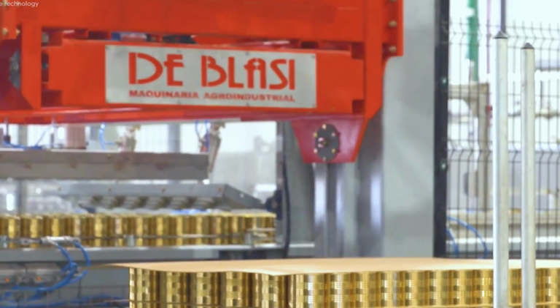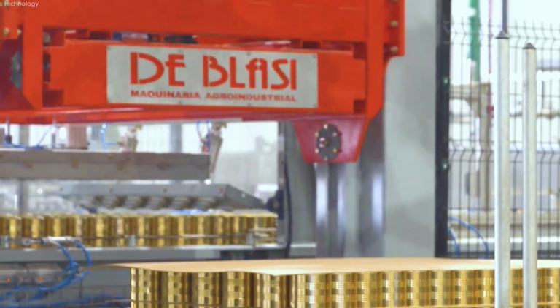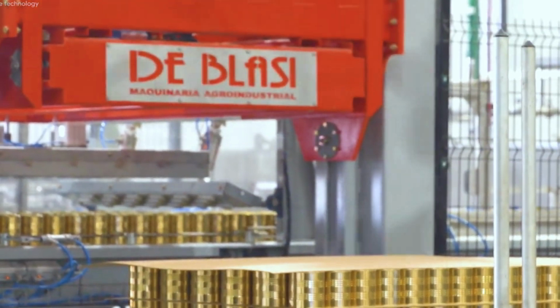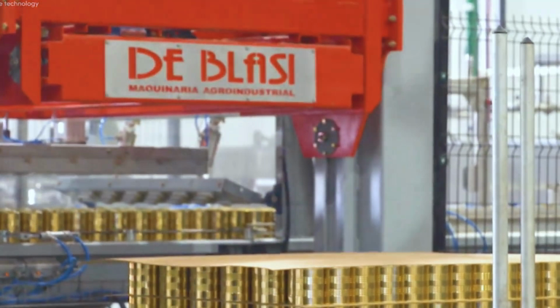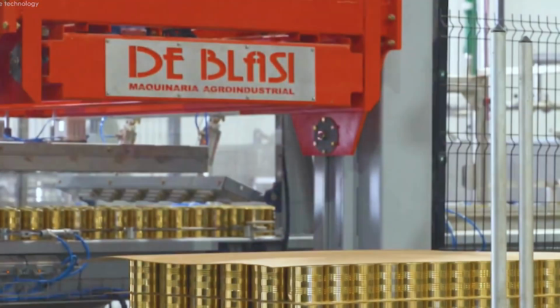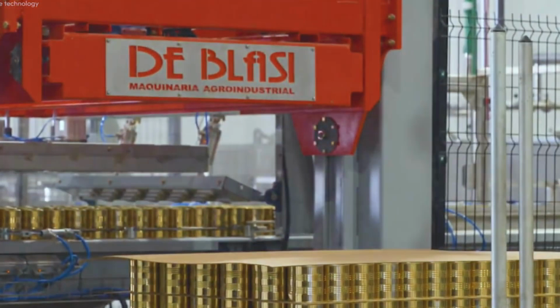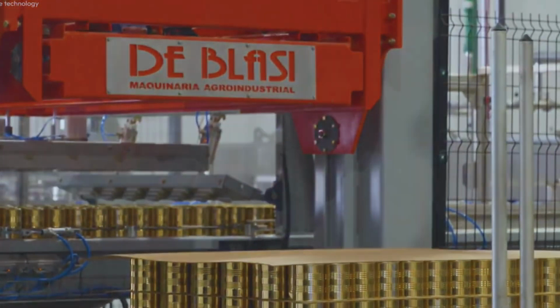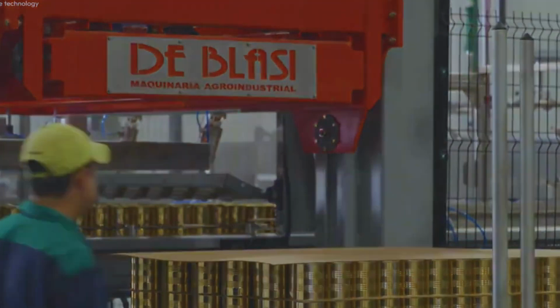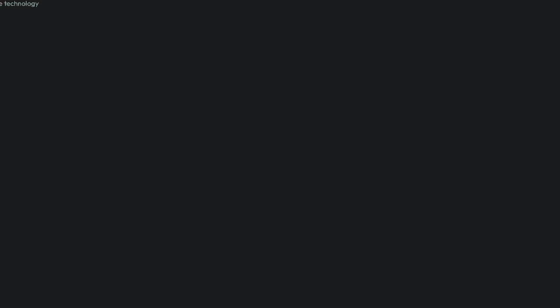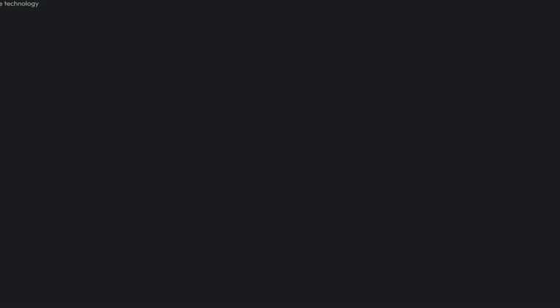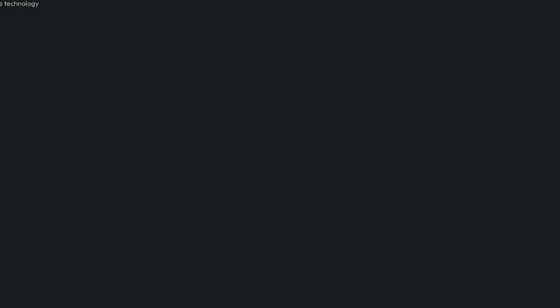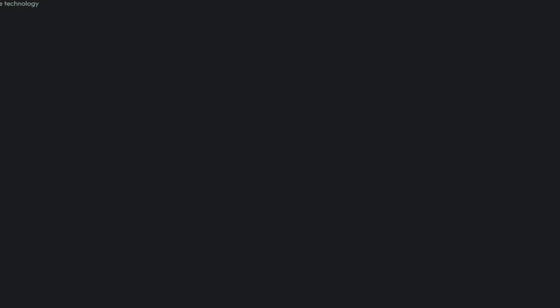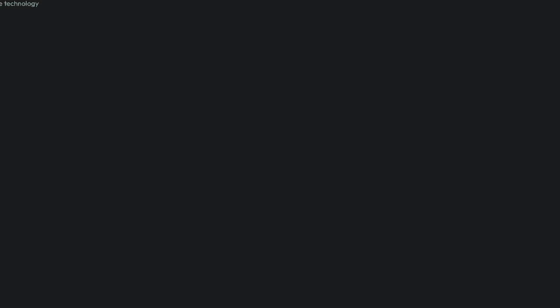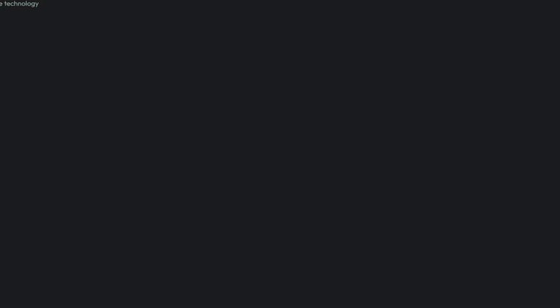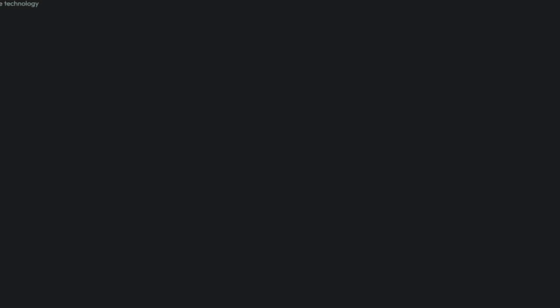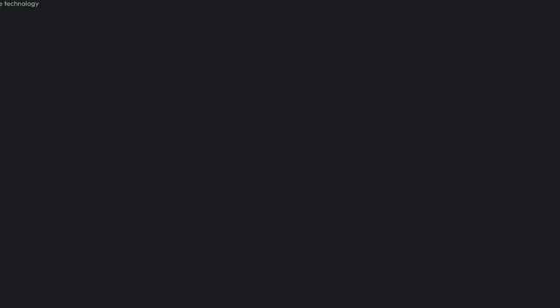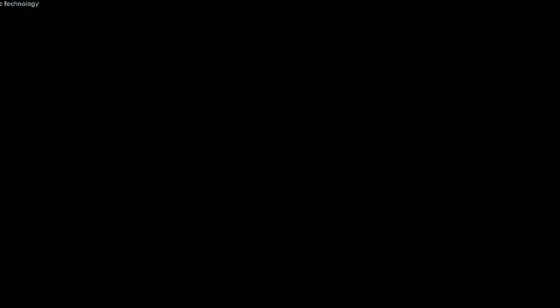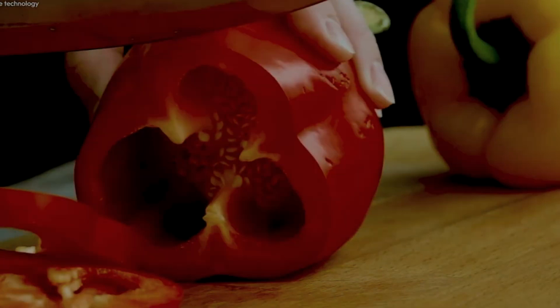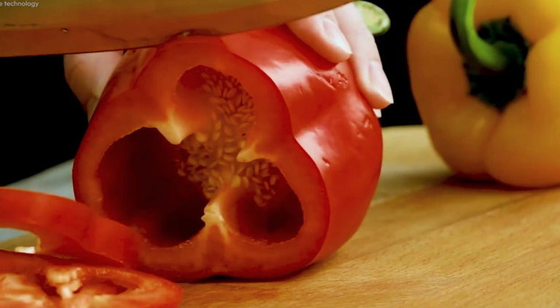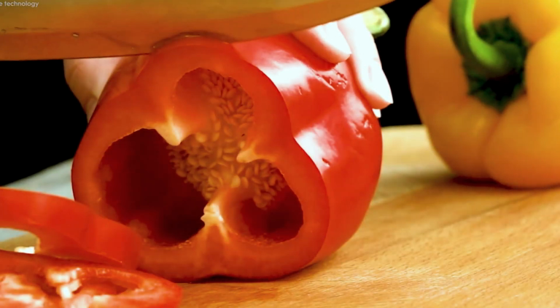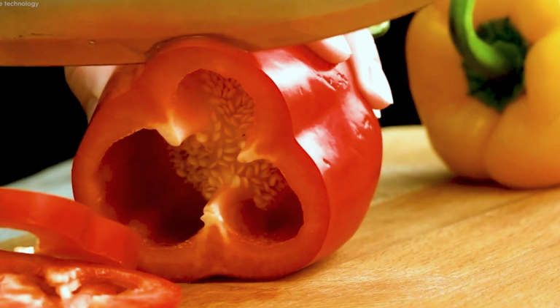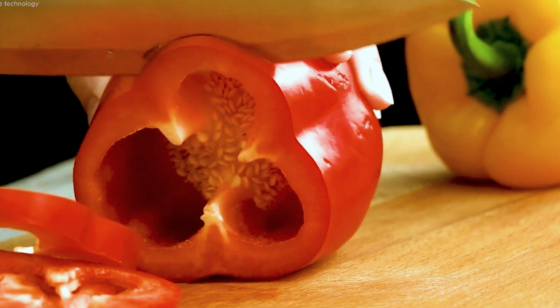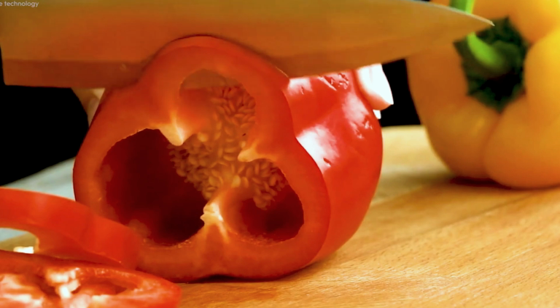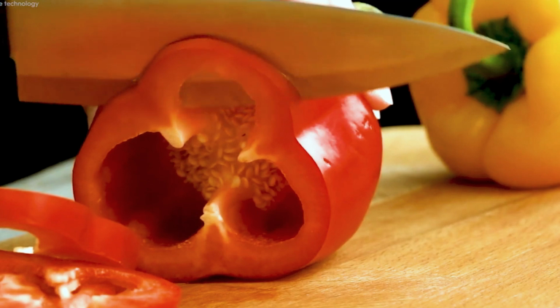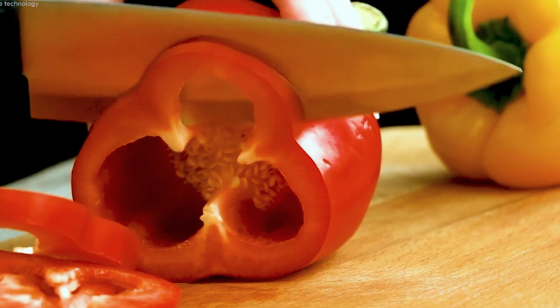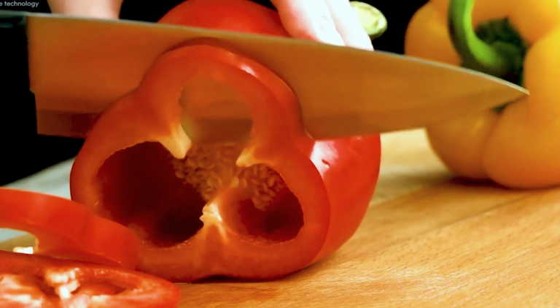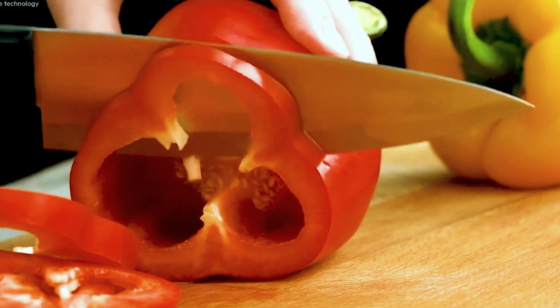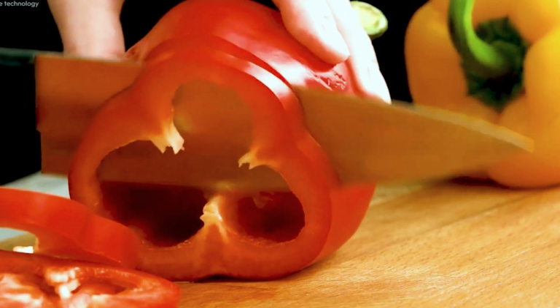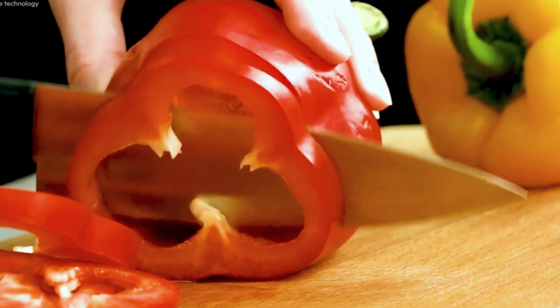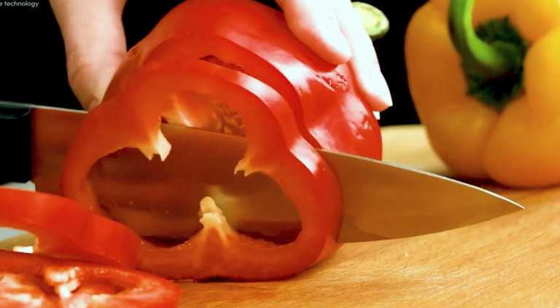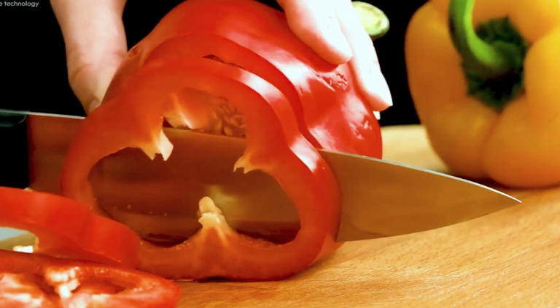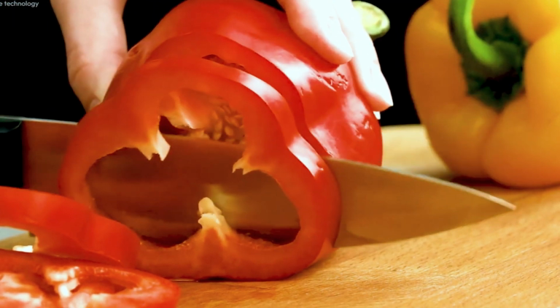Whether served raw in a salad, roasted, or stuffed, bell peppers are as versatile as they are healthy.